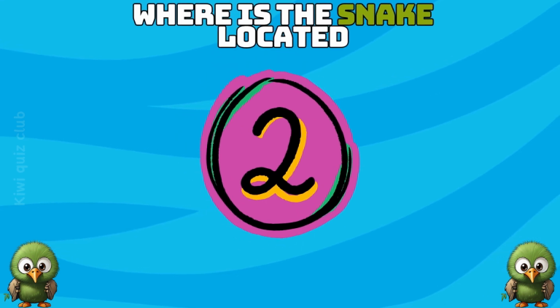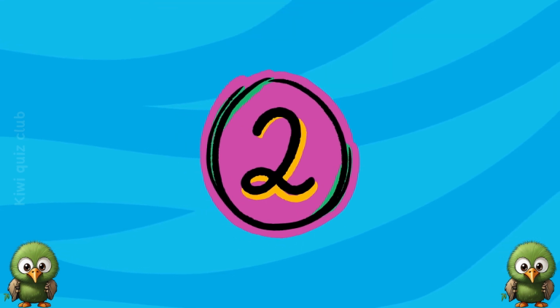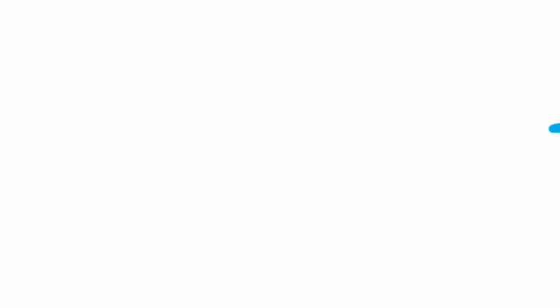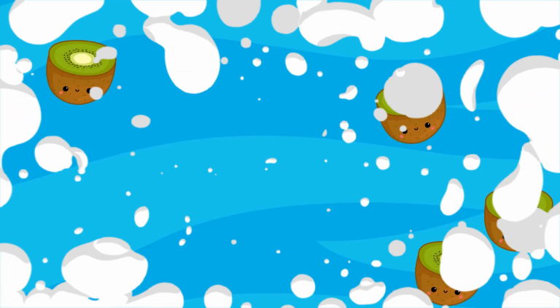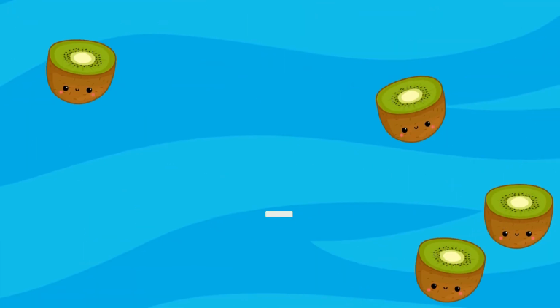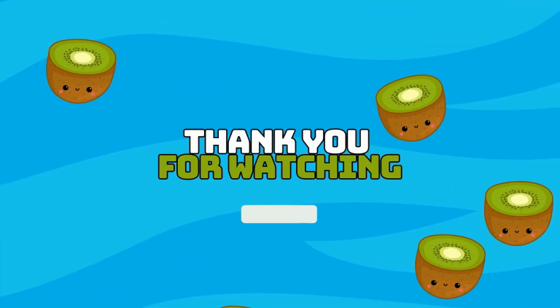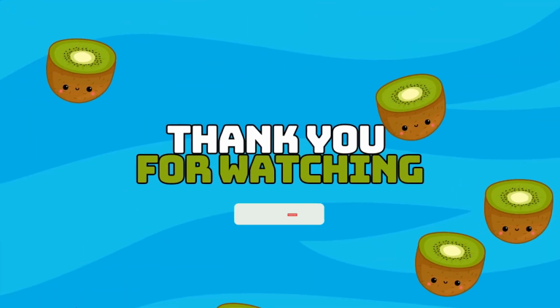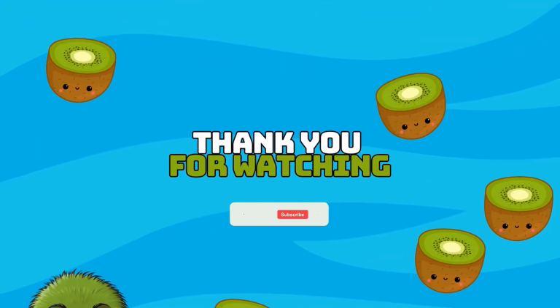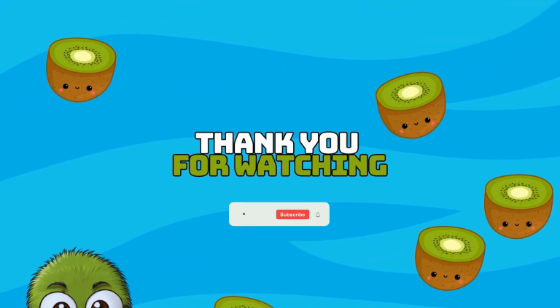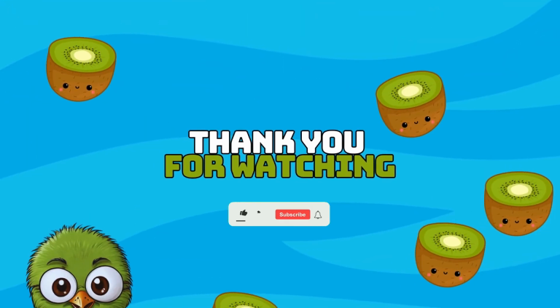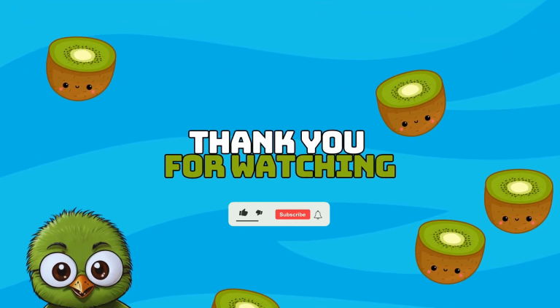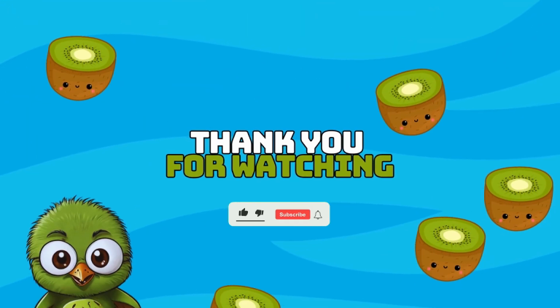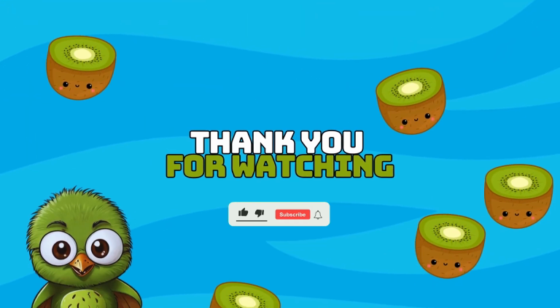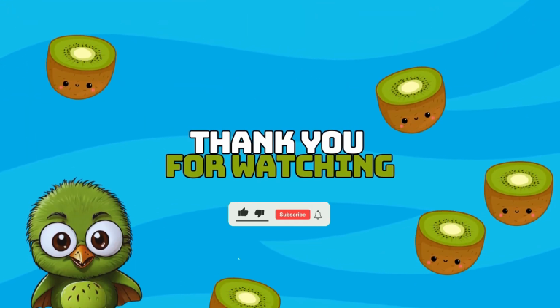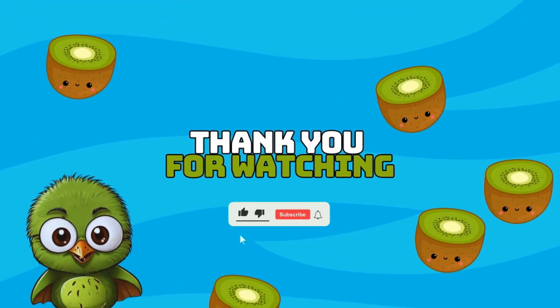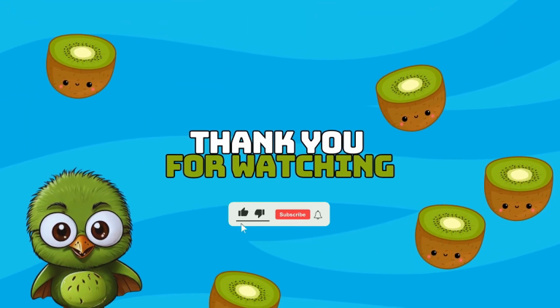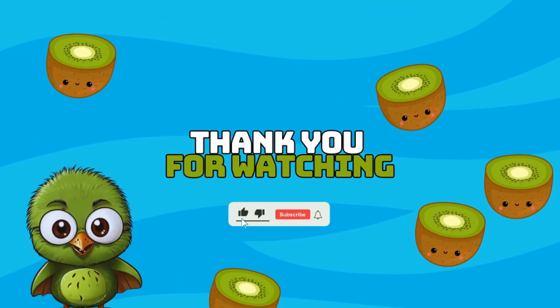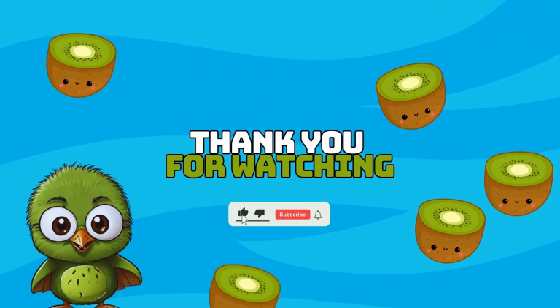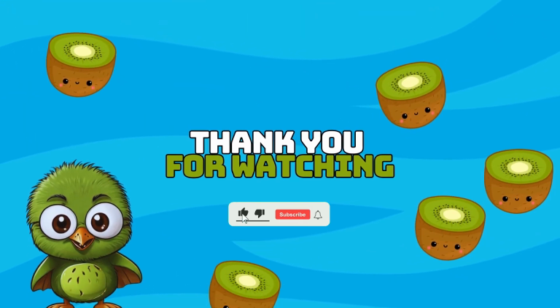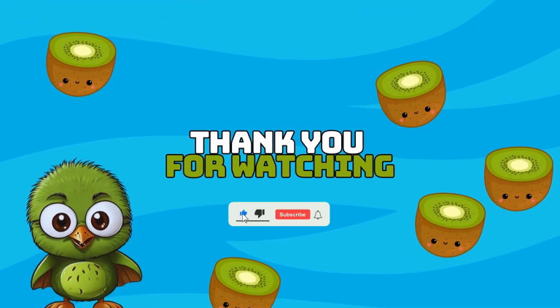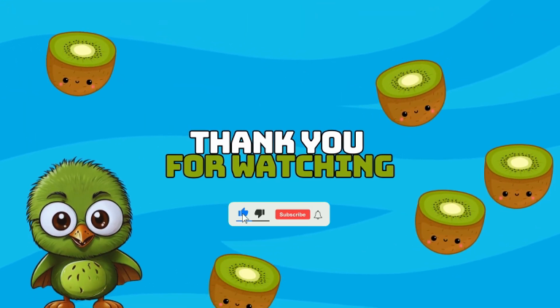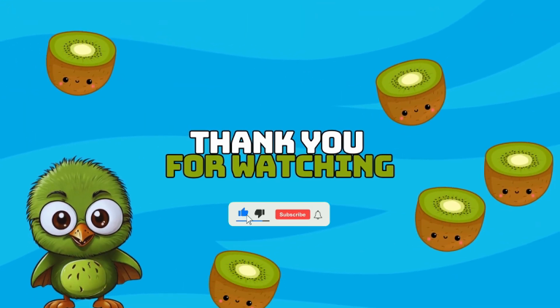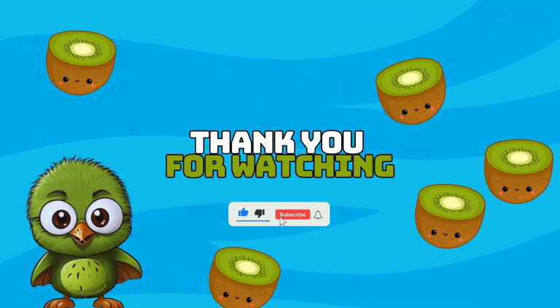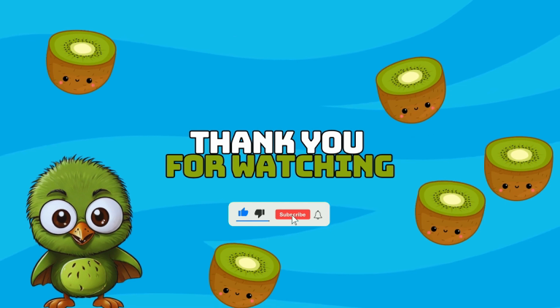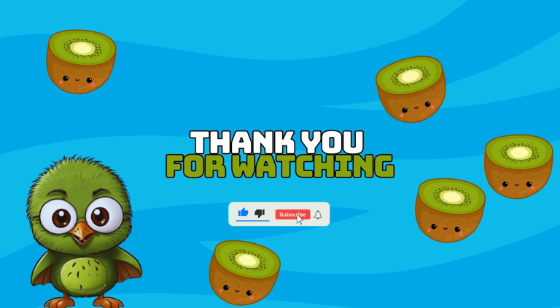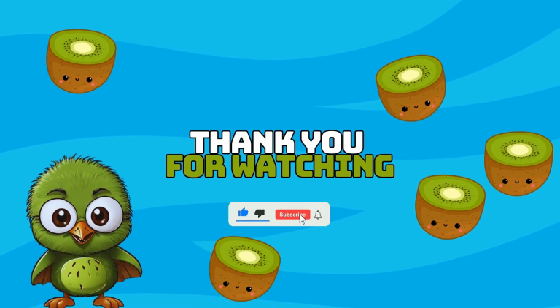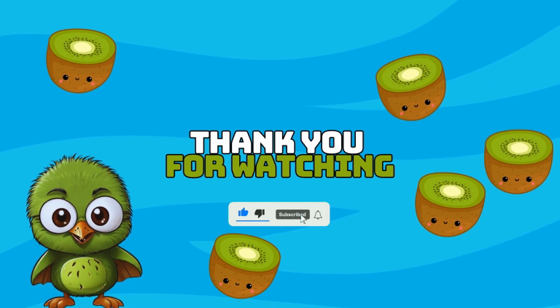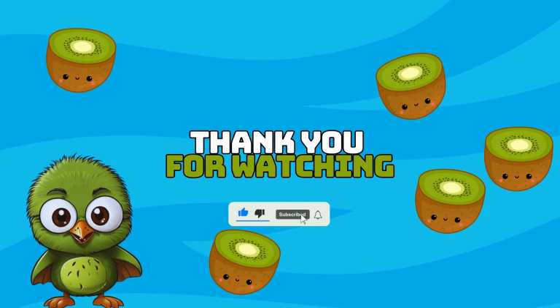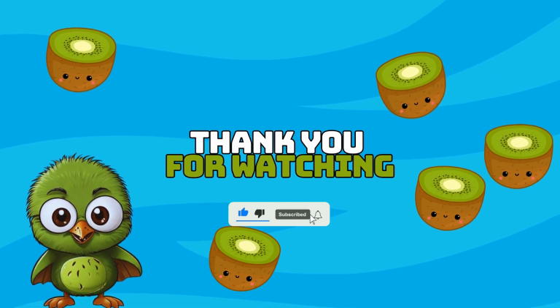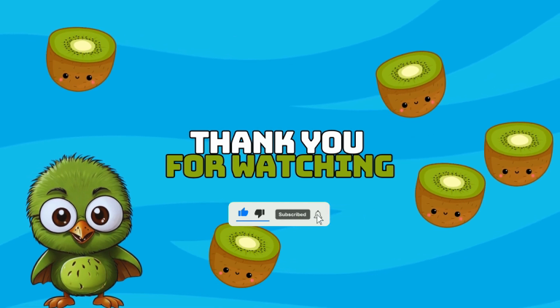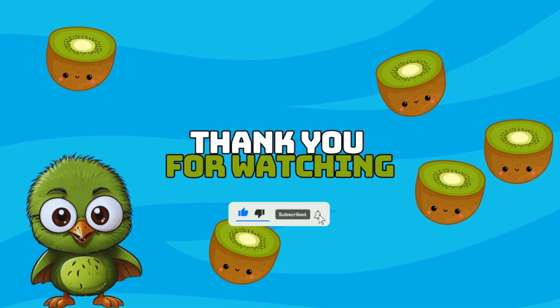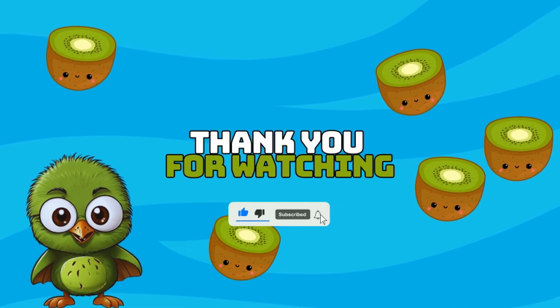Thanks for watching the video! Don't forget to subscribe to our channel for more fun quizzes like this.